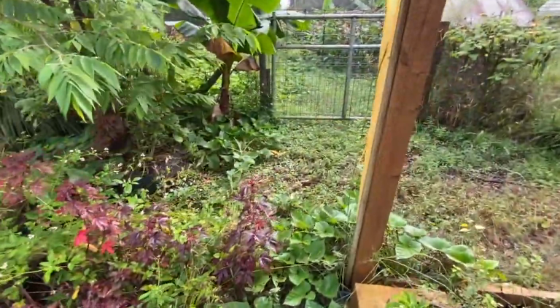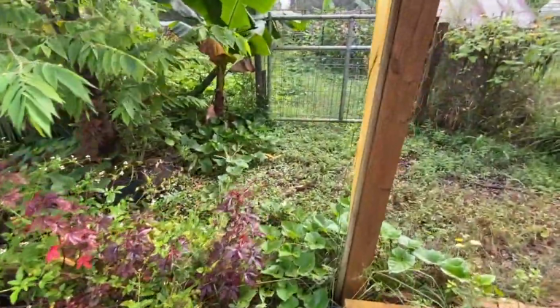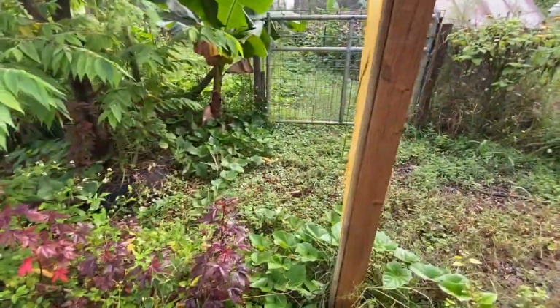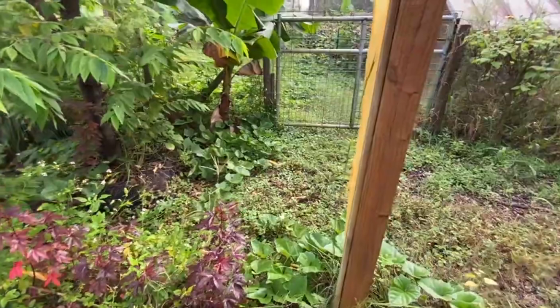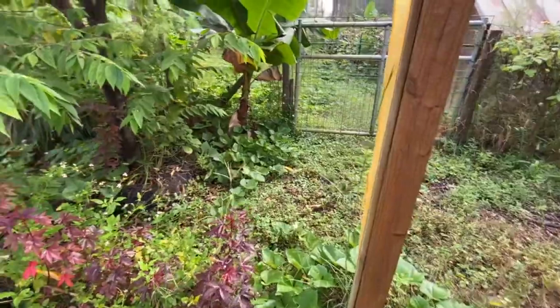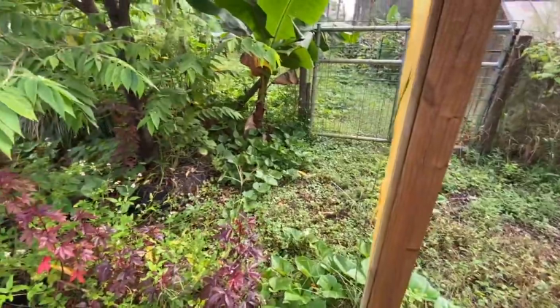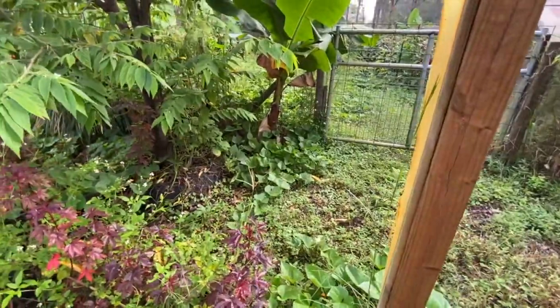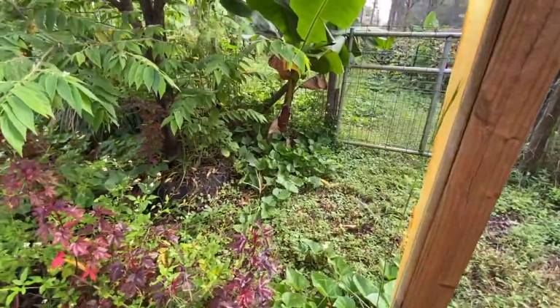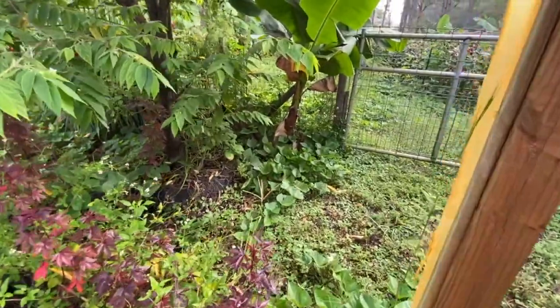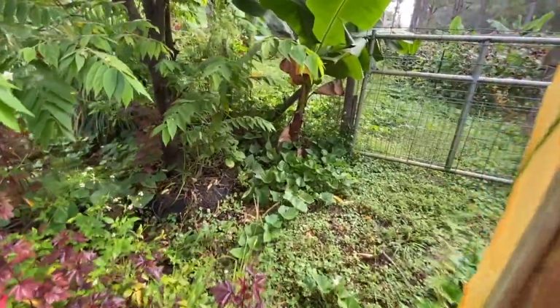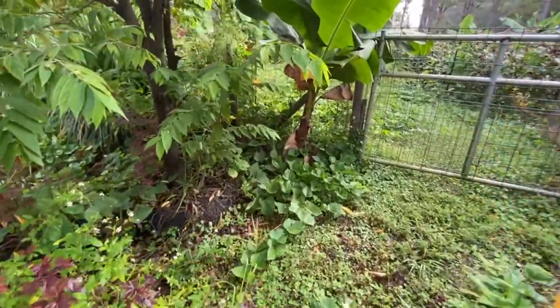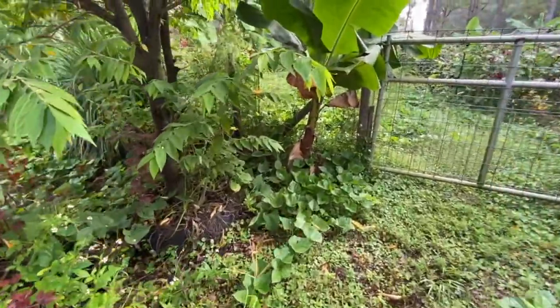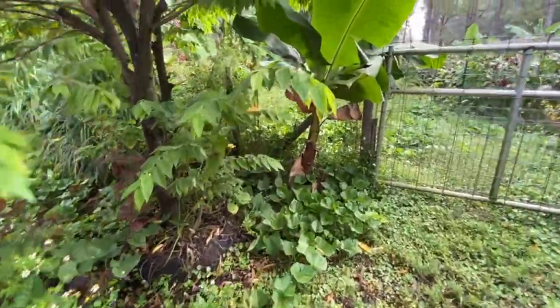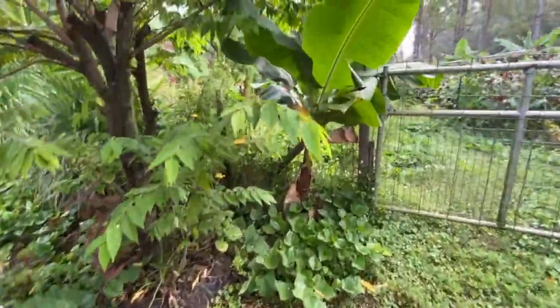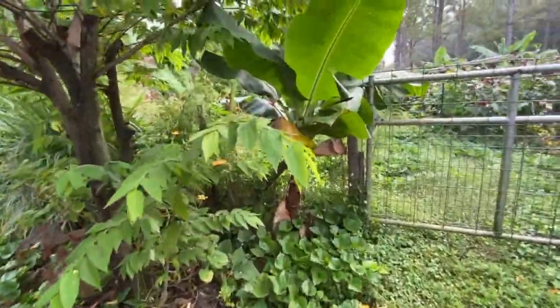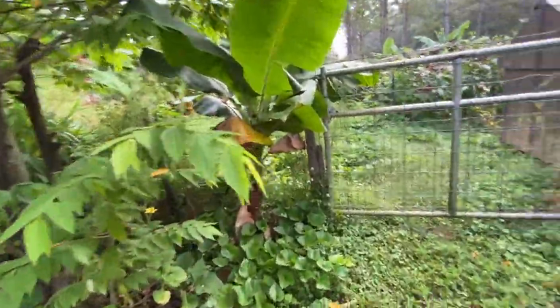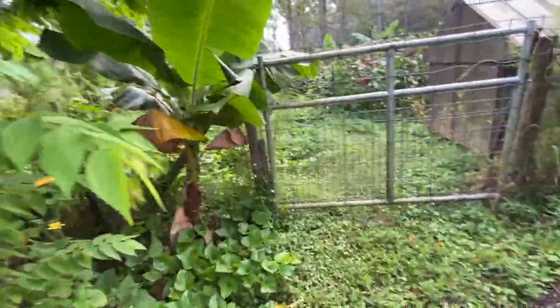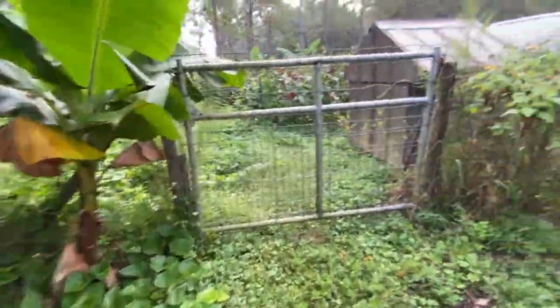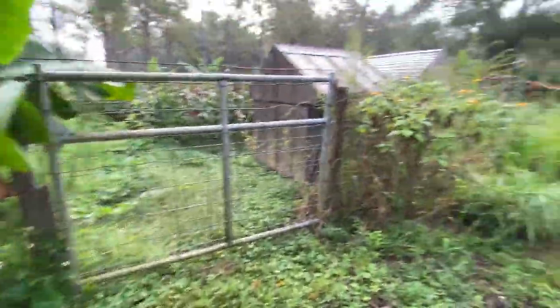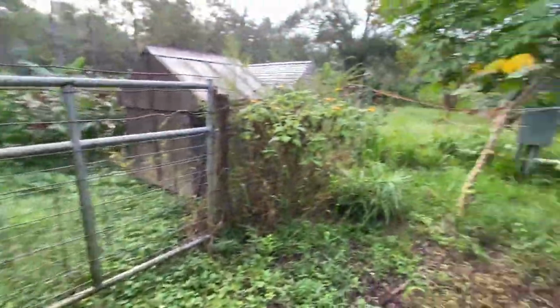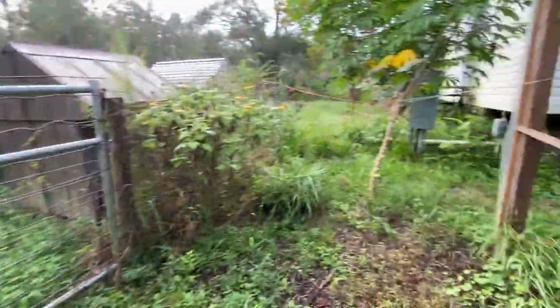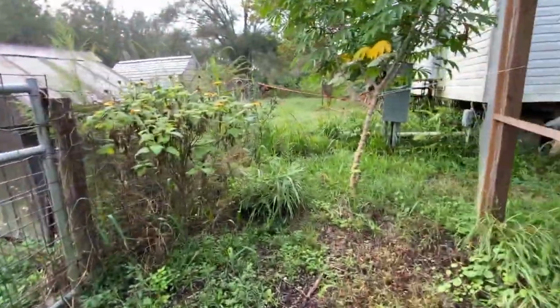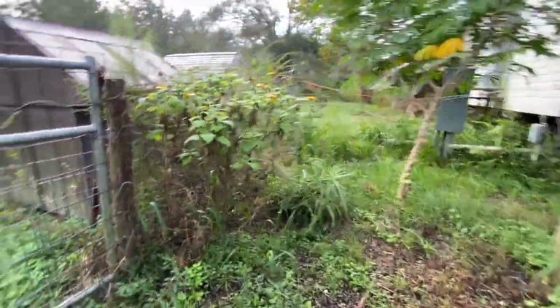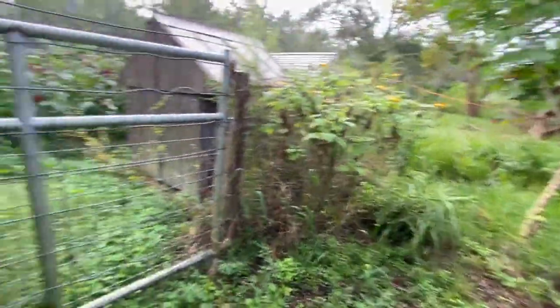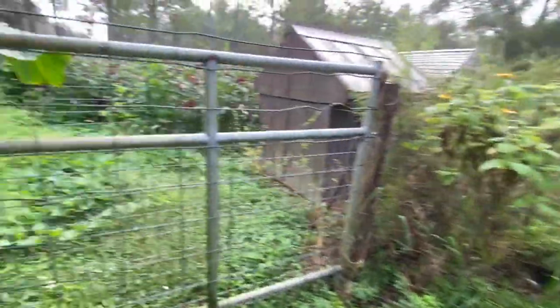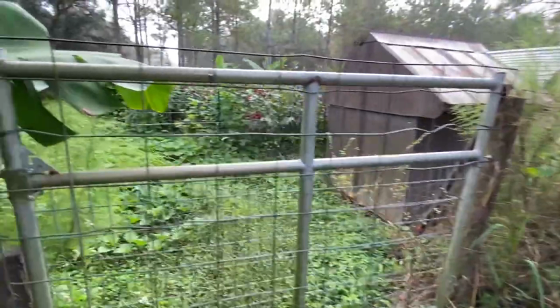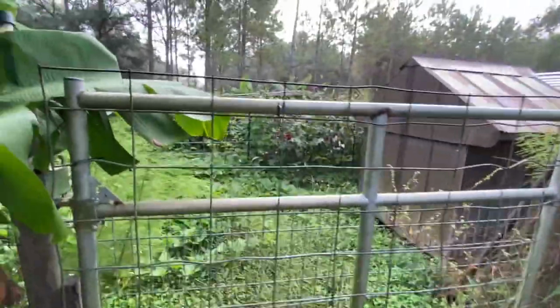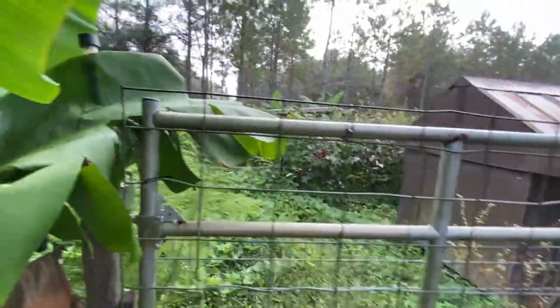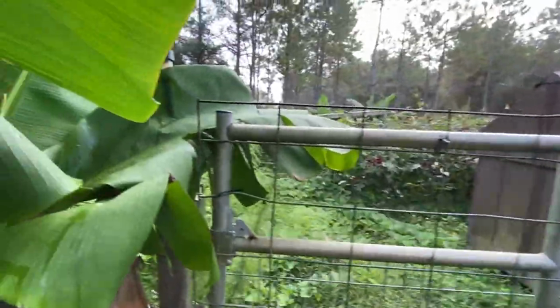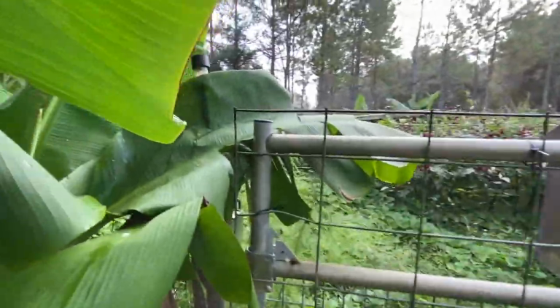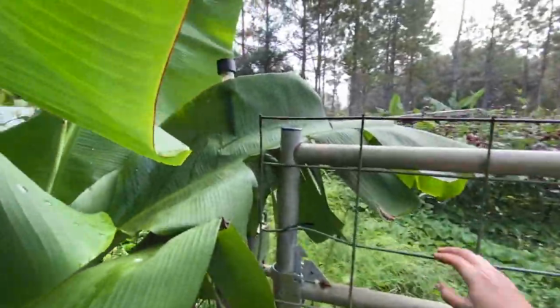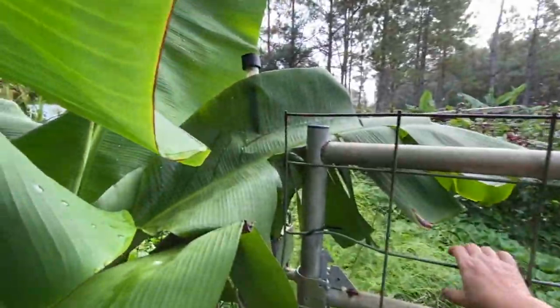We're not too worried about the seeds falling because this winter we're going to be doing — hey, Mr. Butterfly! Oh, and I want to show you guys this.